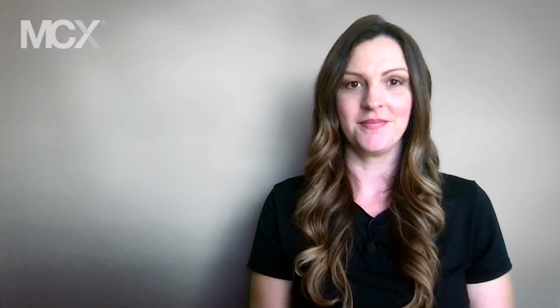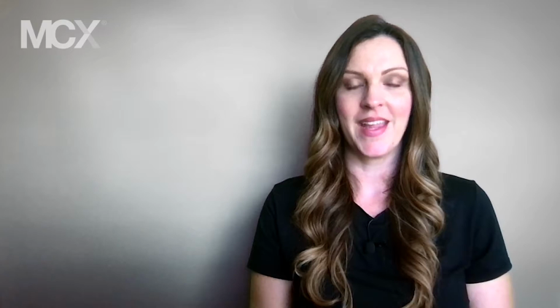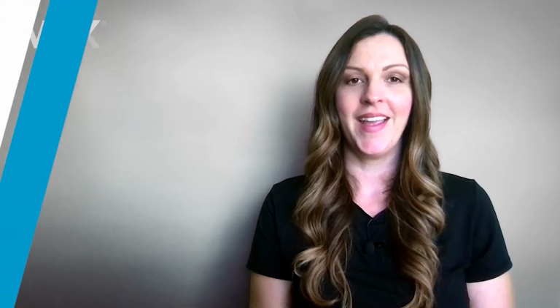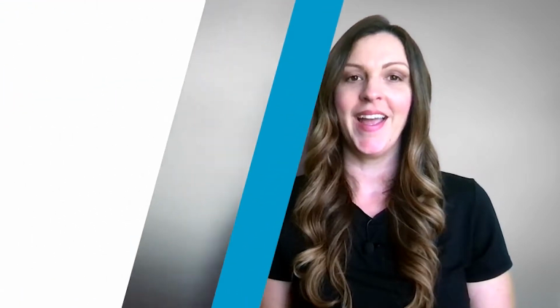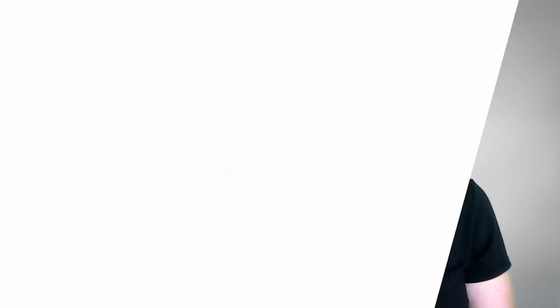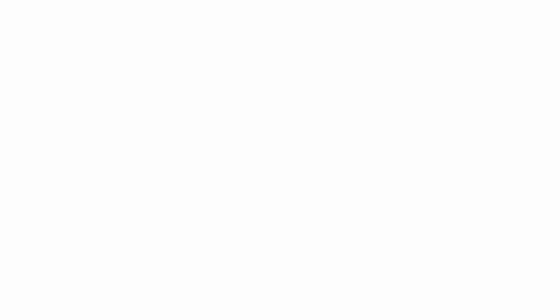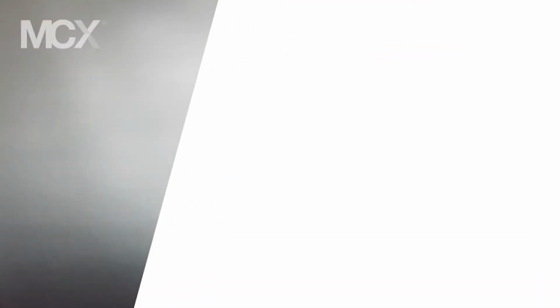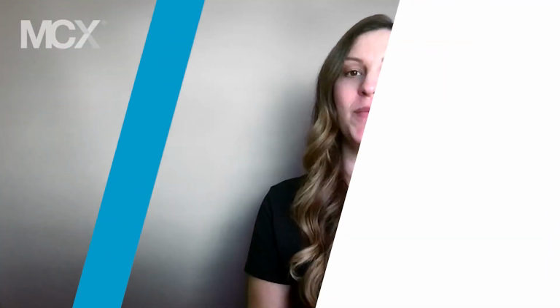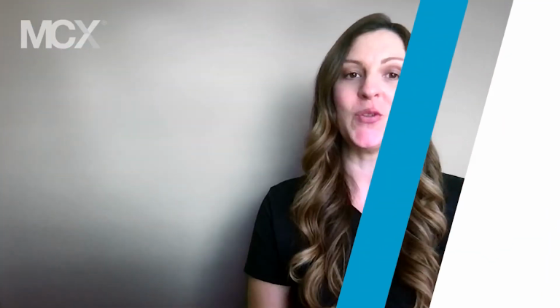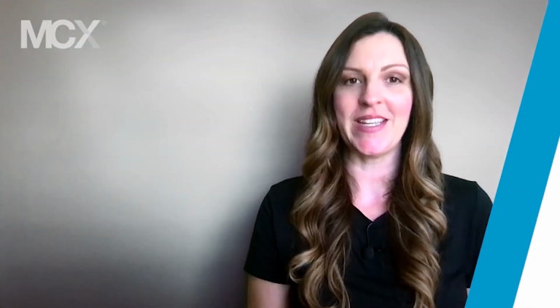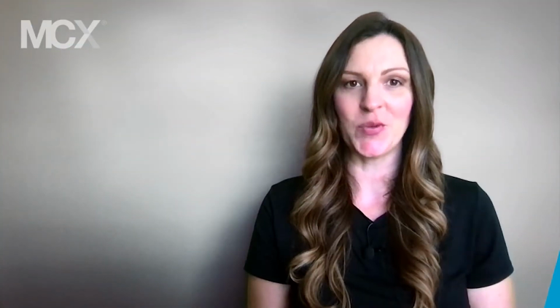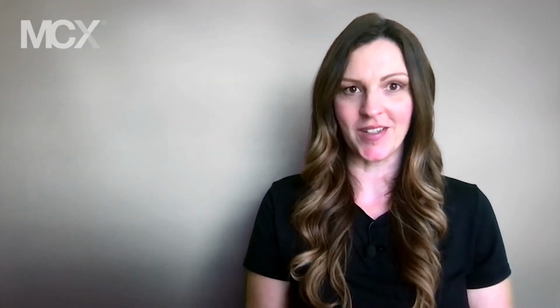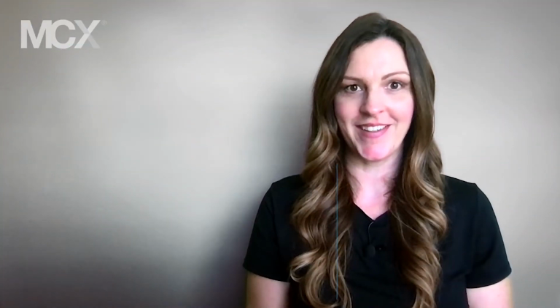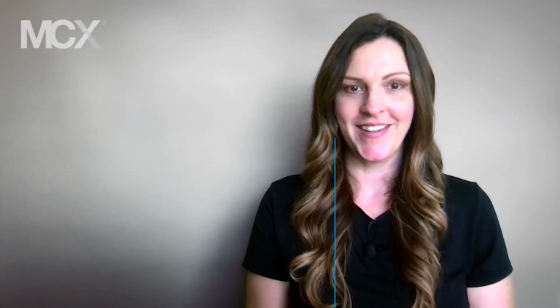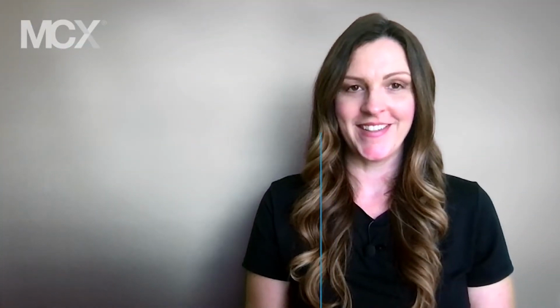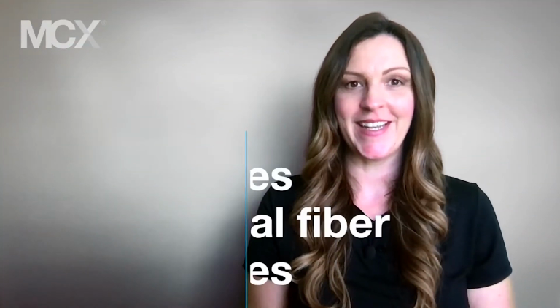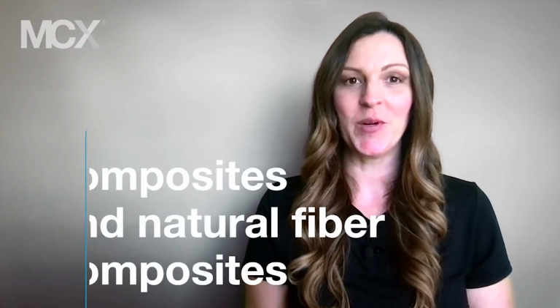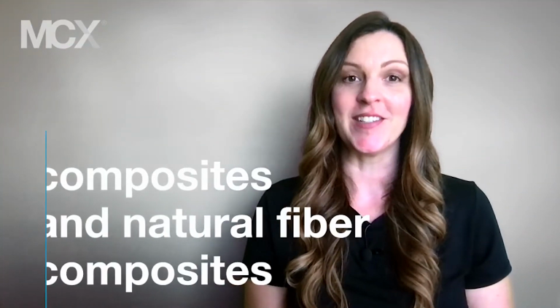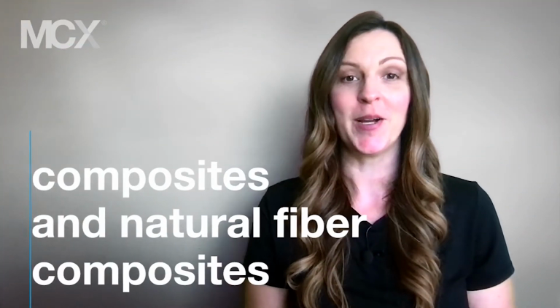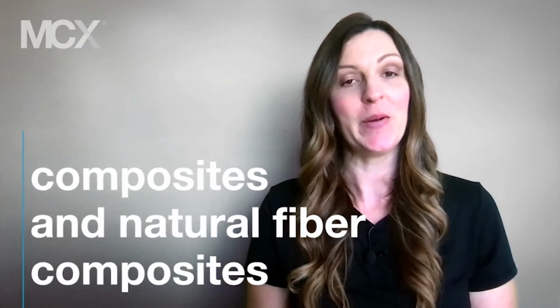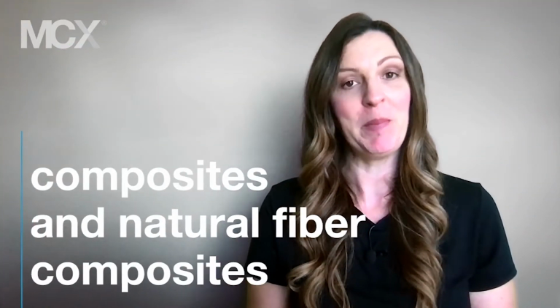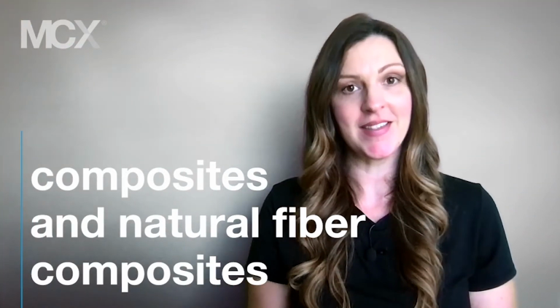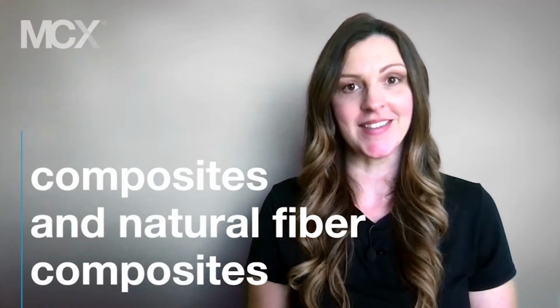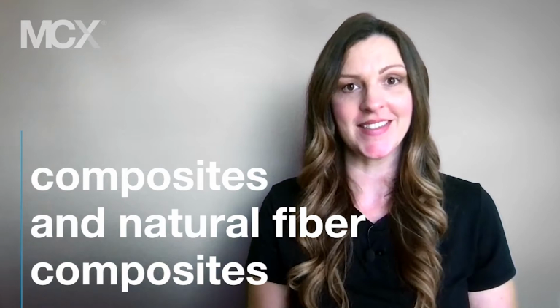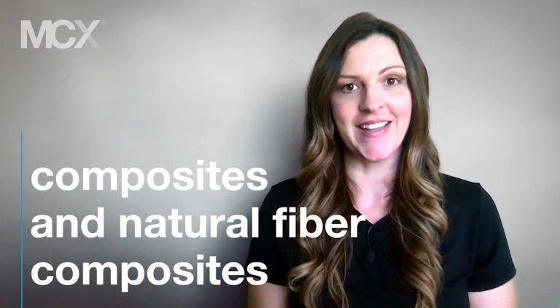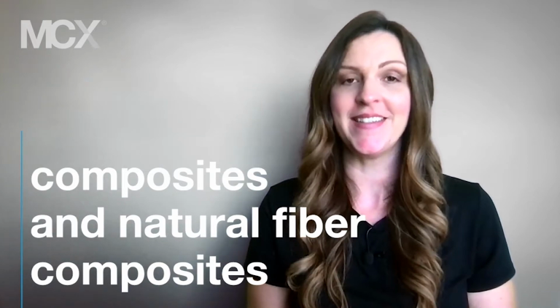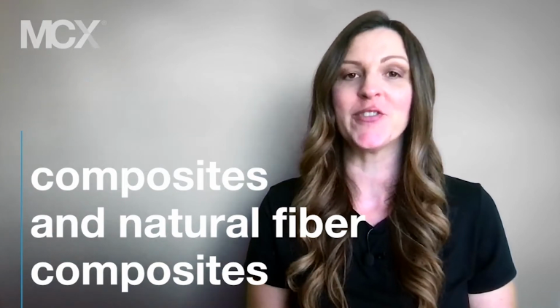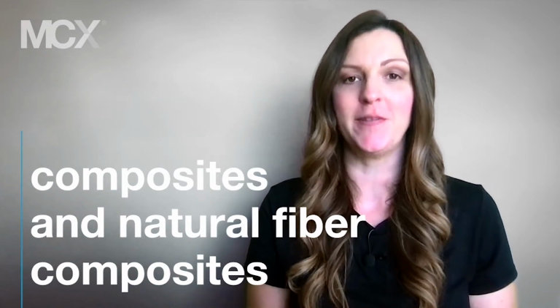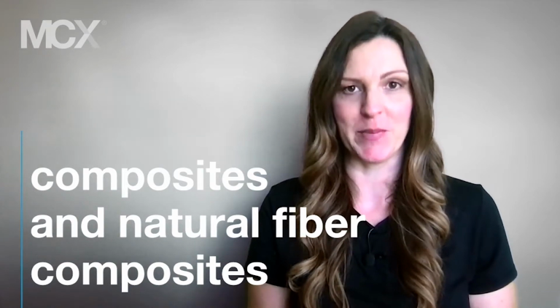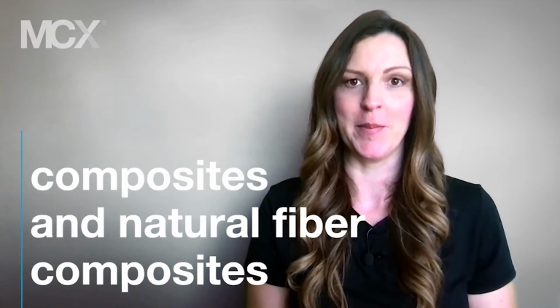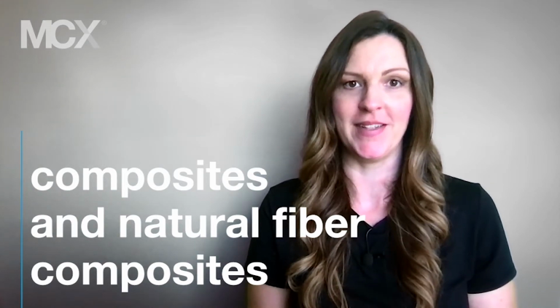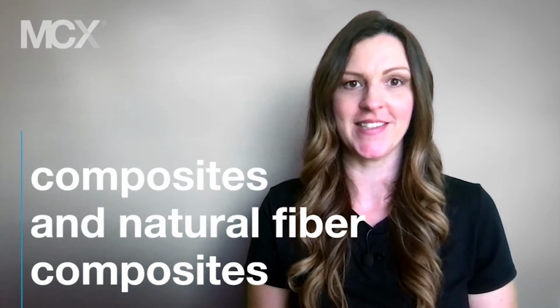Hello and welcome to The Weekend Word. Today we're going to talk about composites and natural fiber composites.